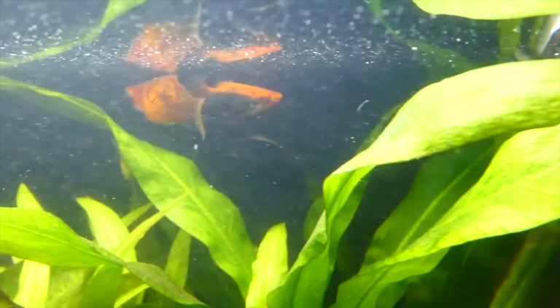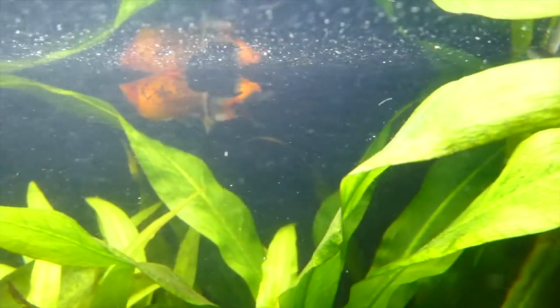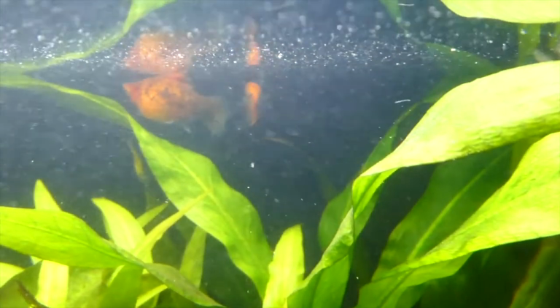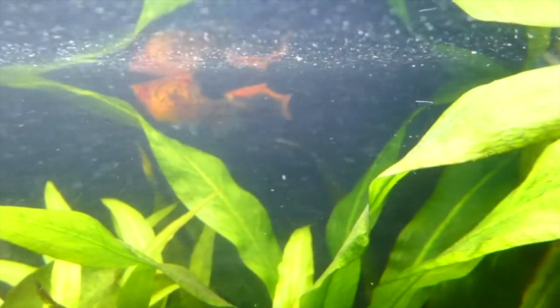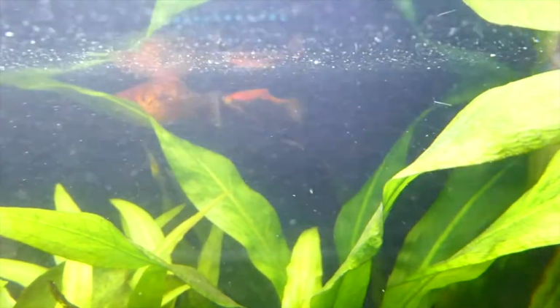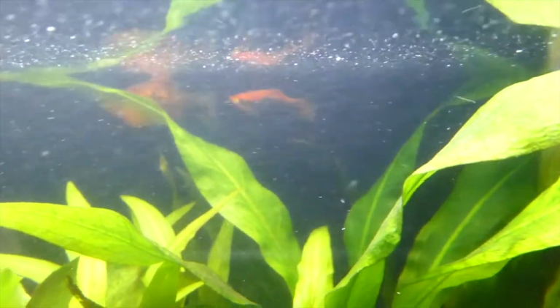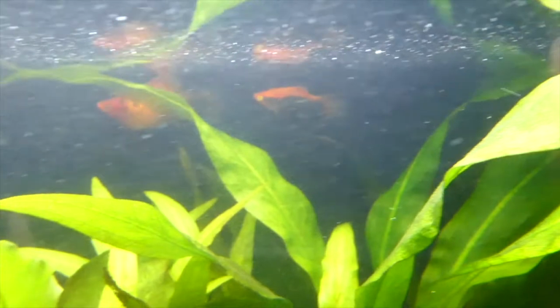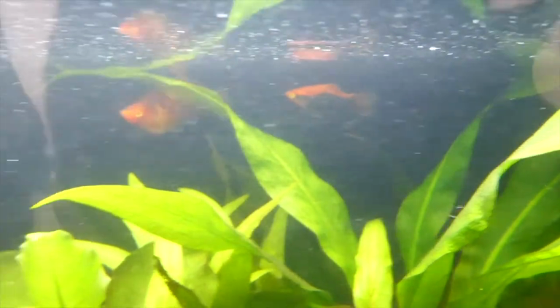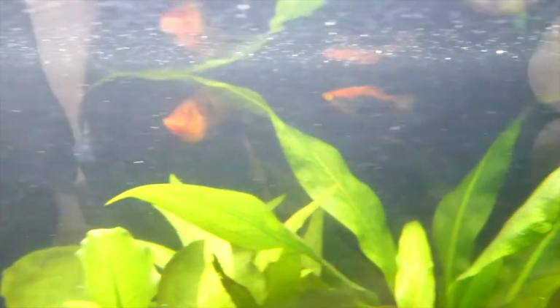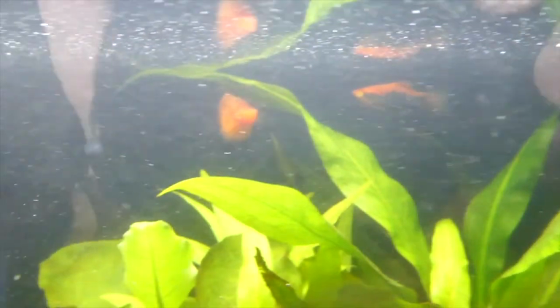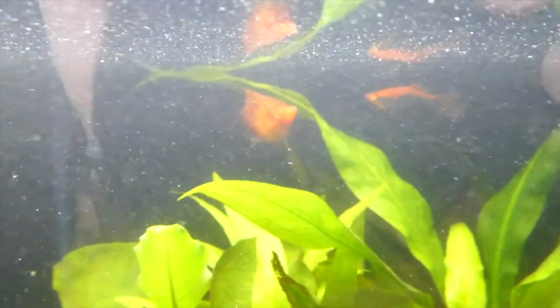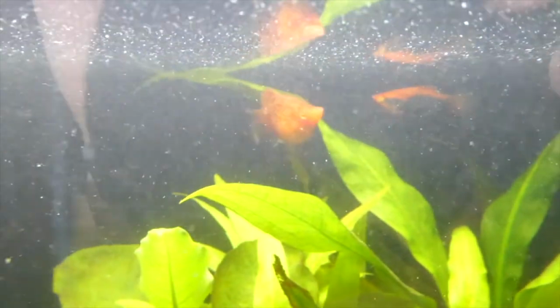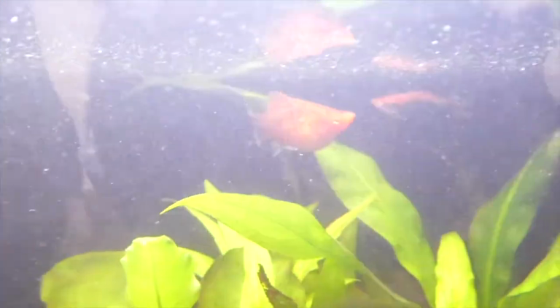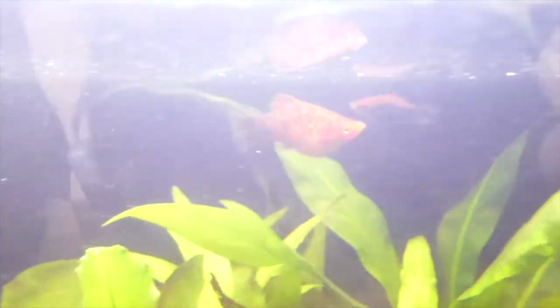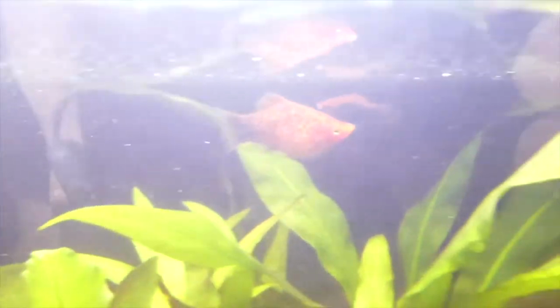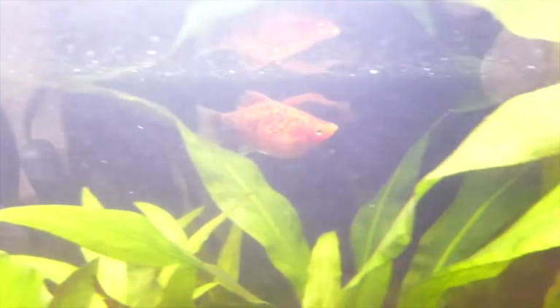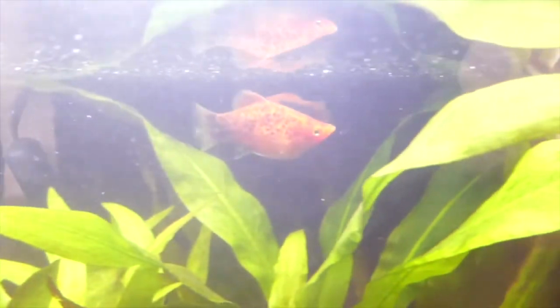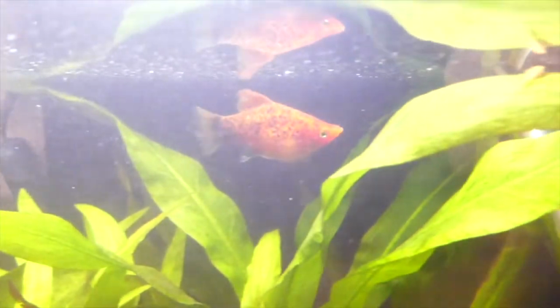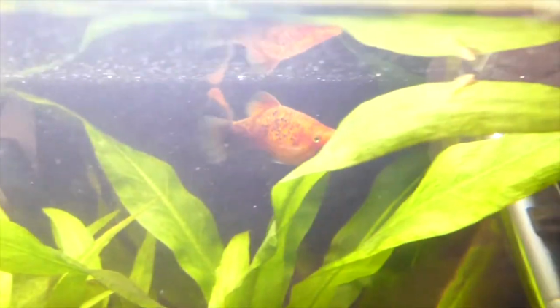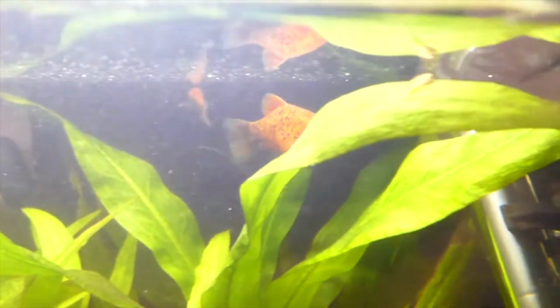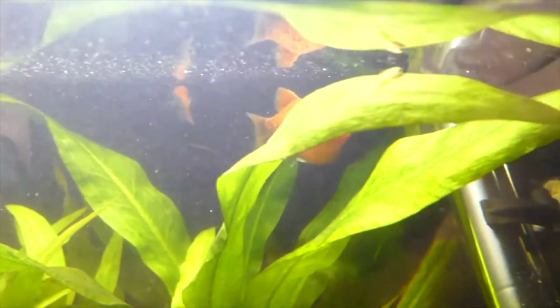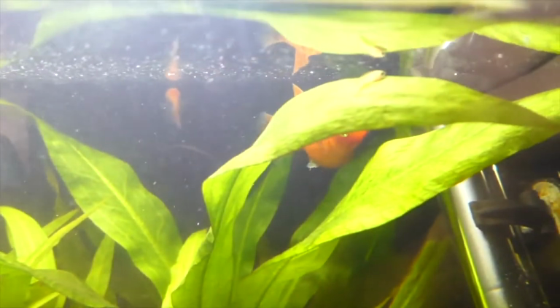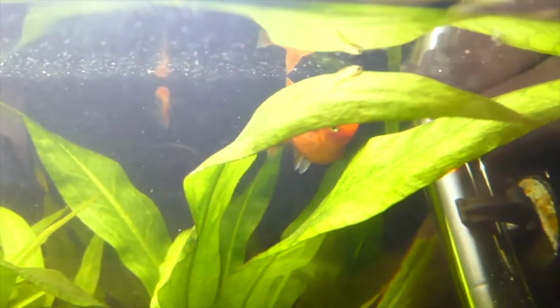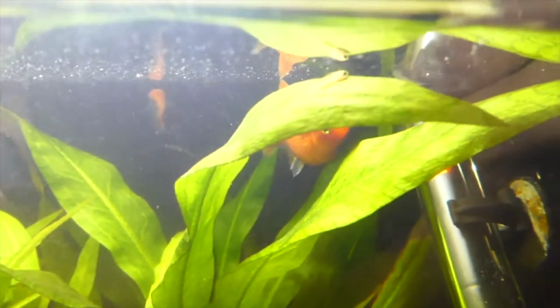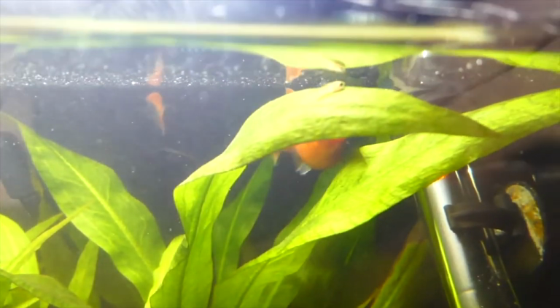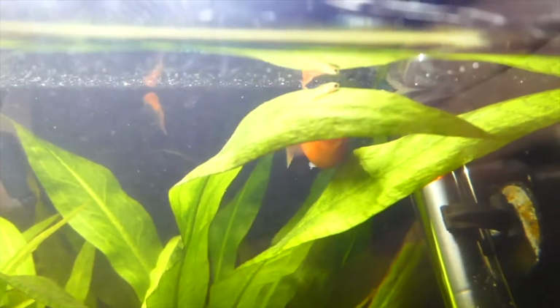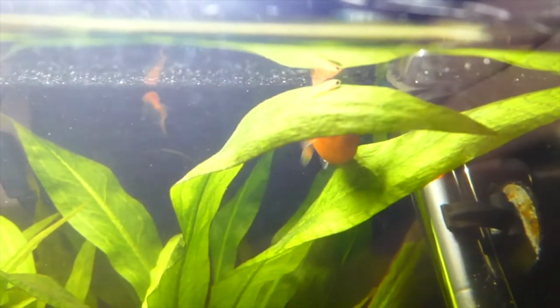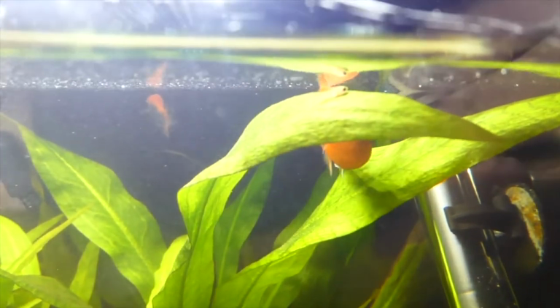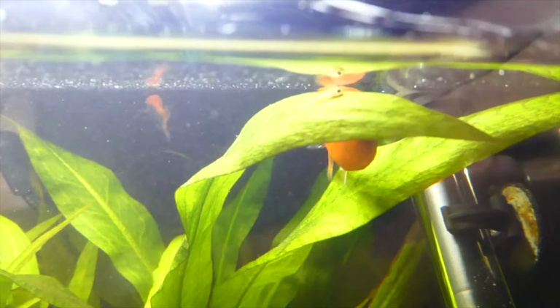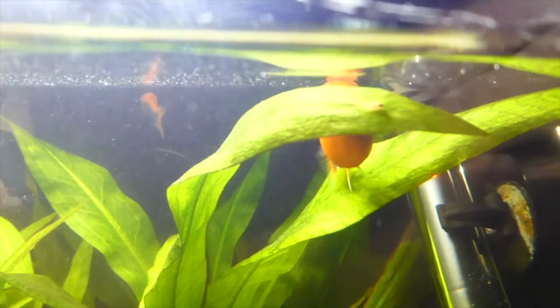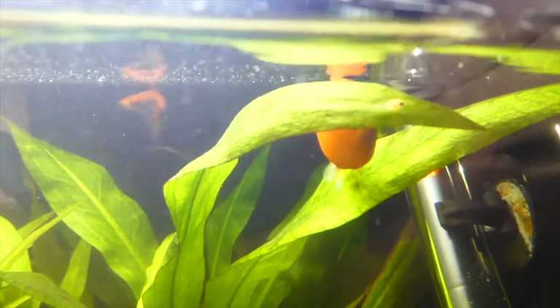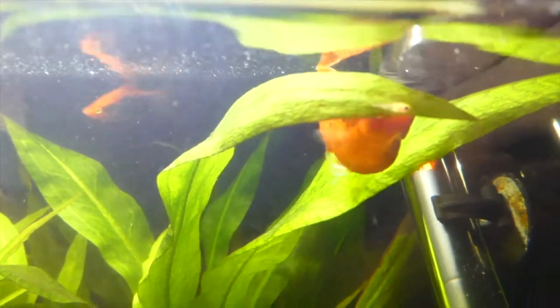Another thing you could do is raise the temperature. Livebearers like platys tend to breed a lot more in higher temperatures because it makes them feel like it's summertime.